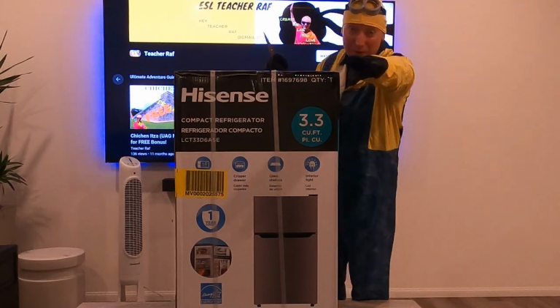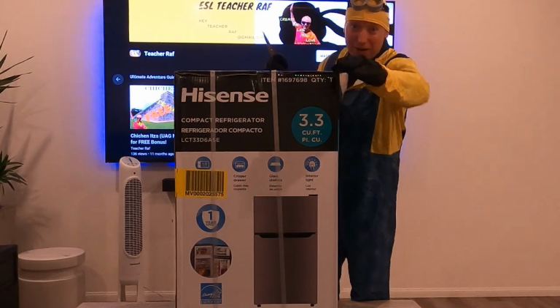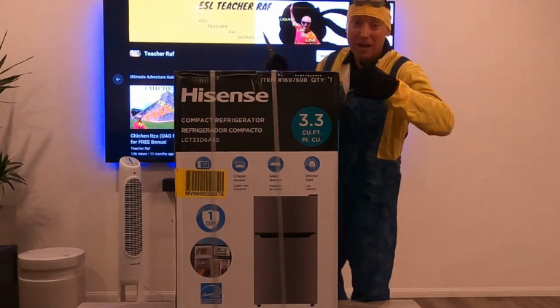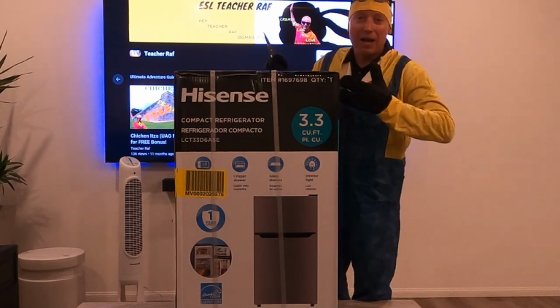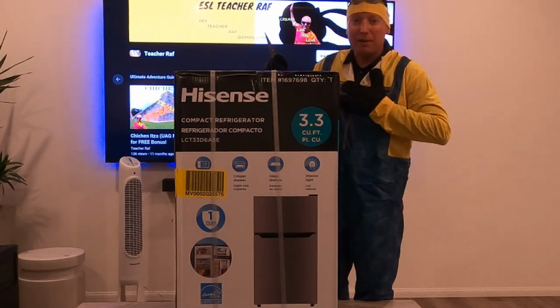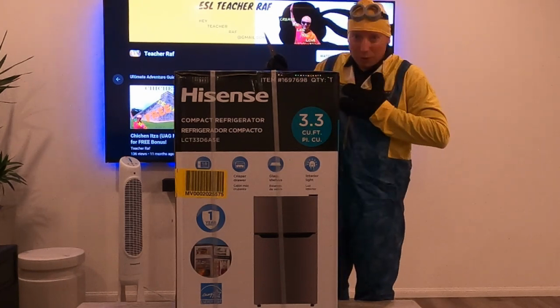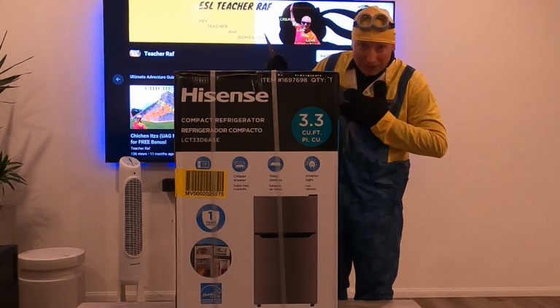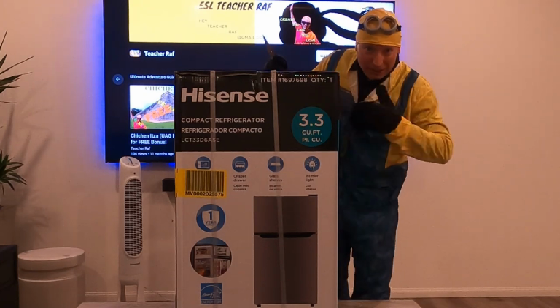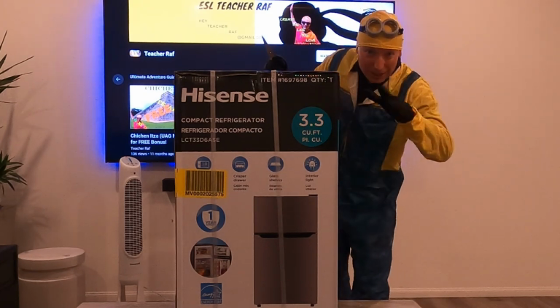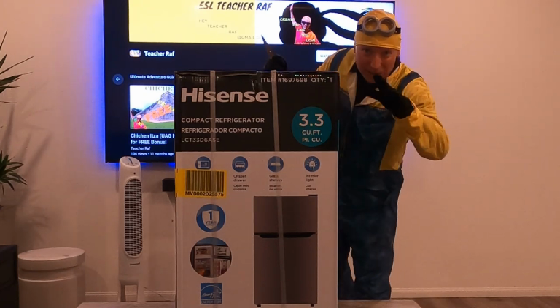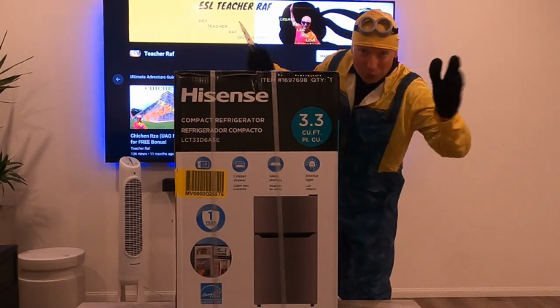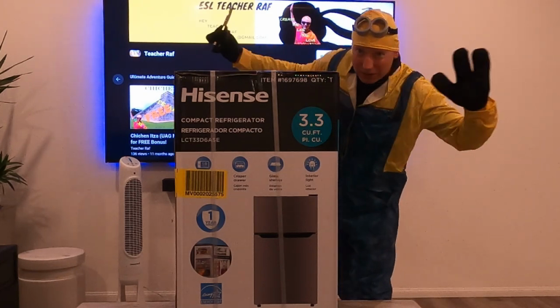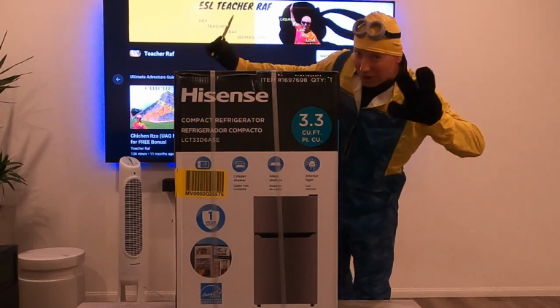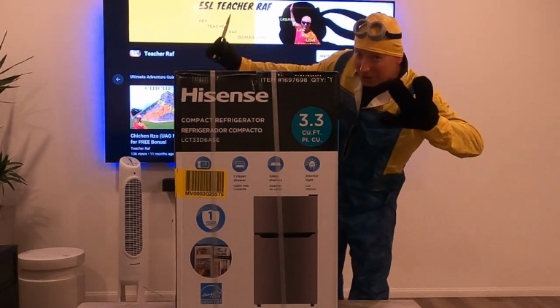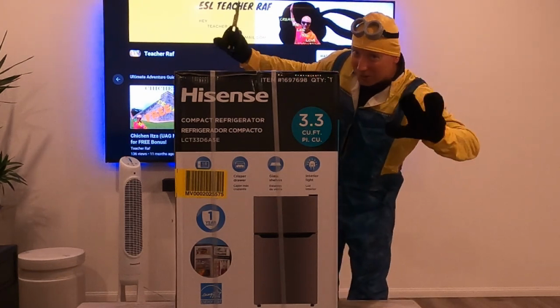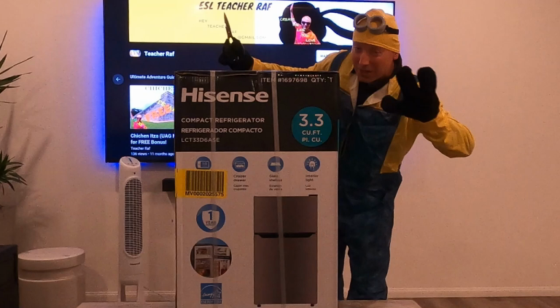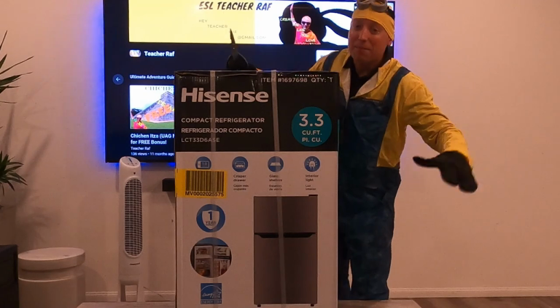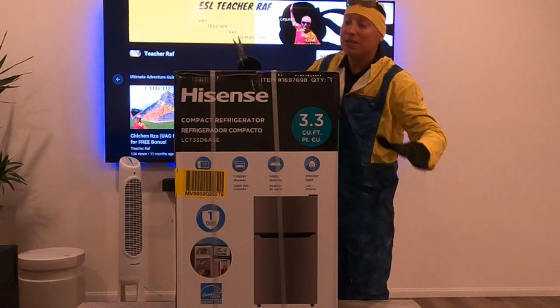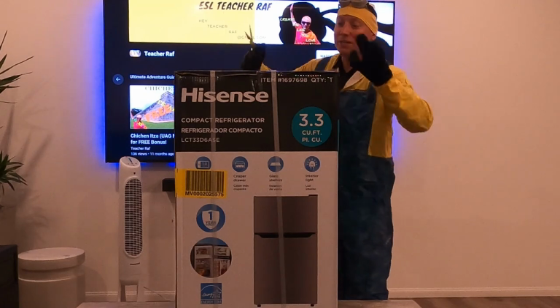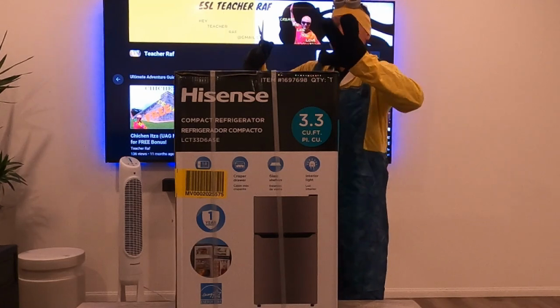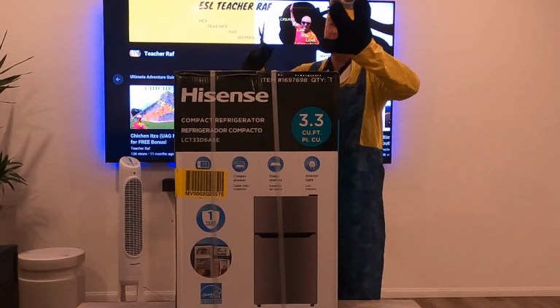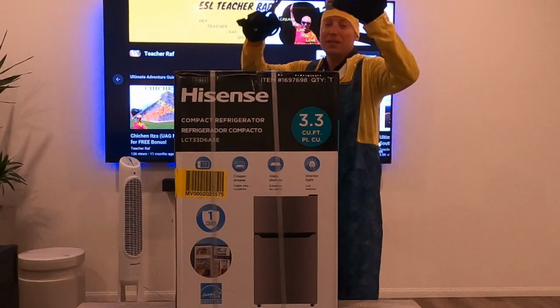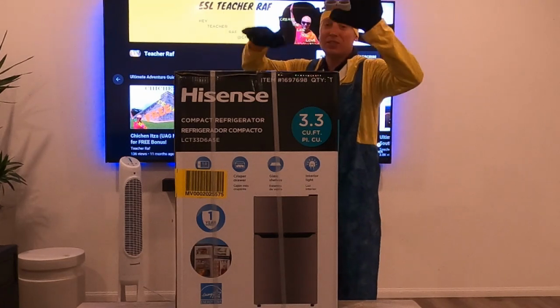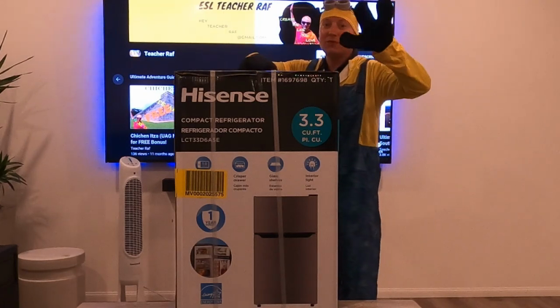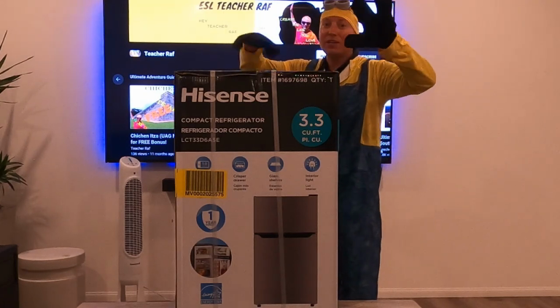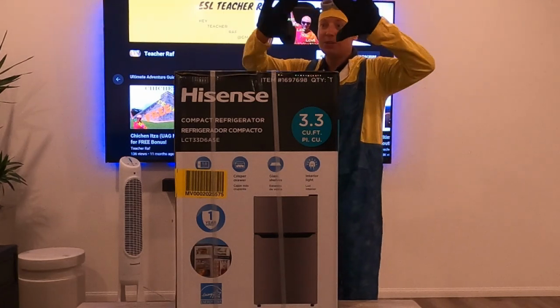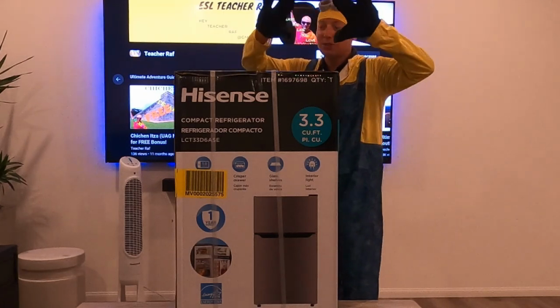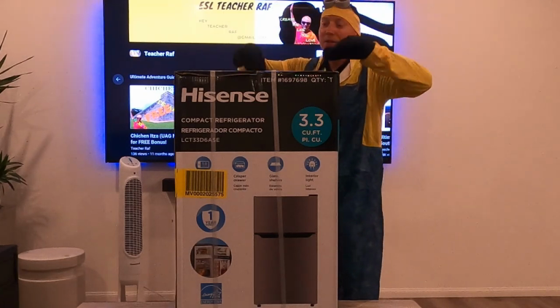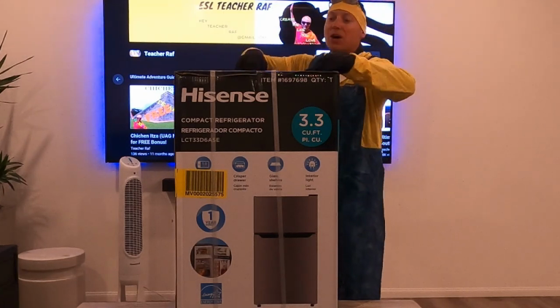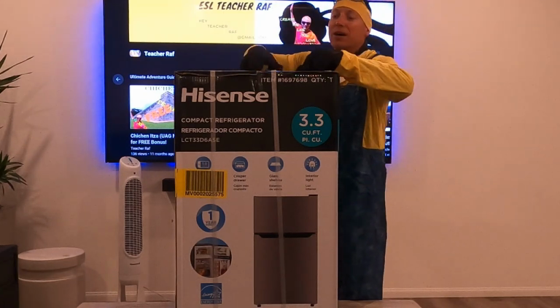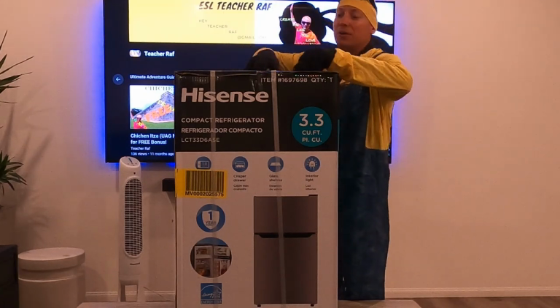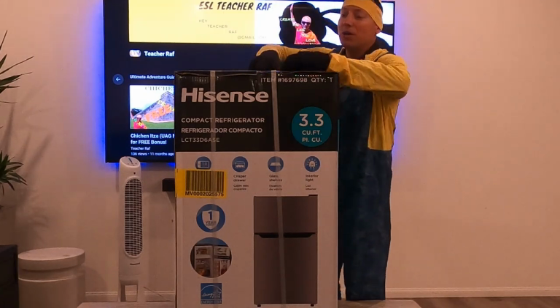Happy Halloween, by the way! Can you guess my costume? It's a minion — yep, six fingers!